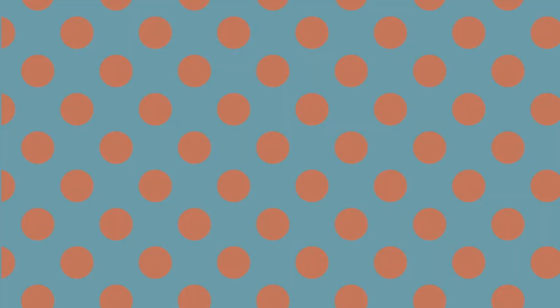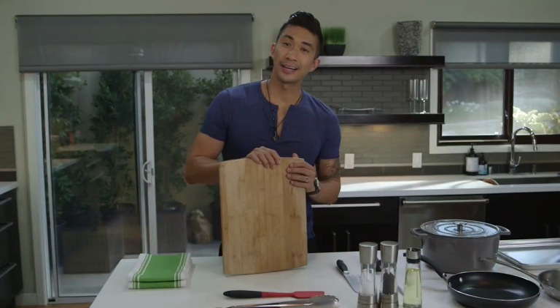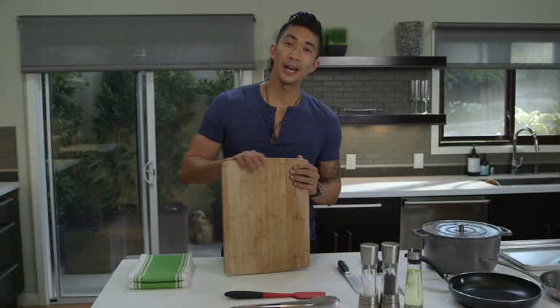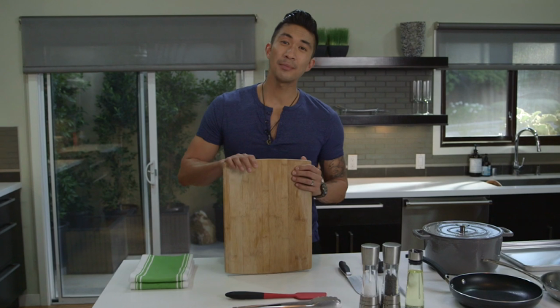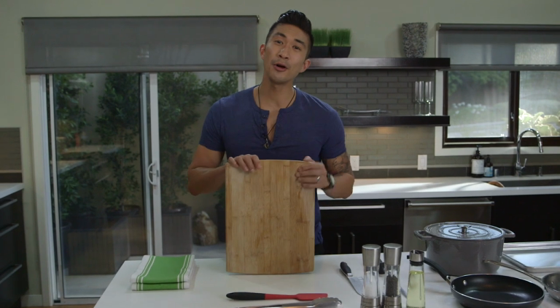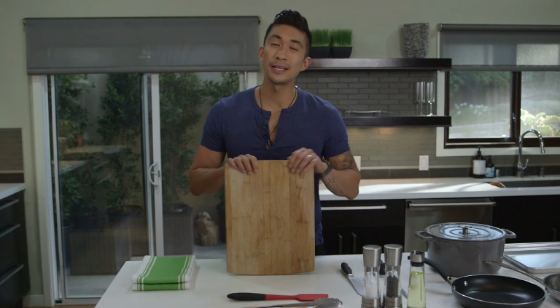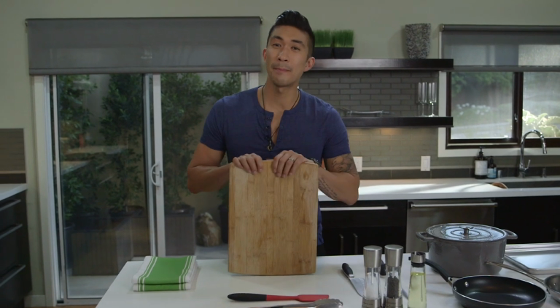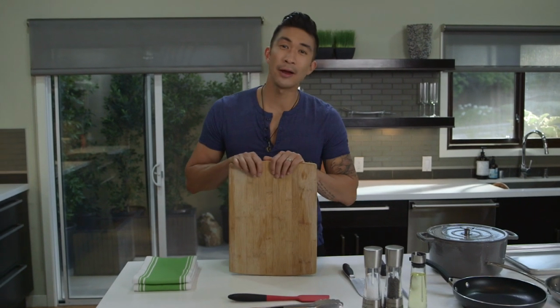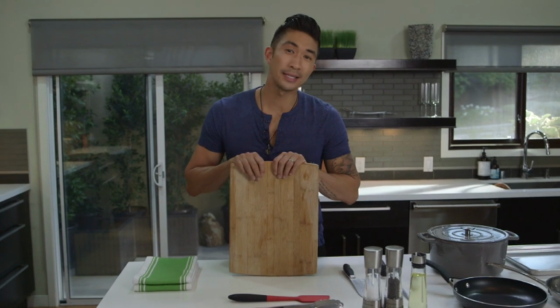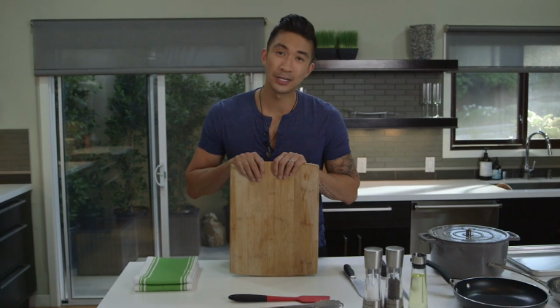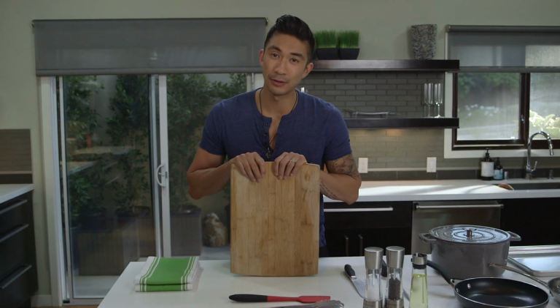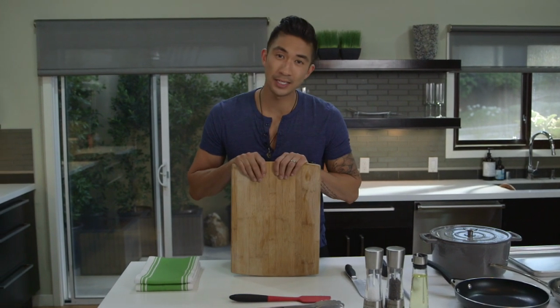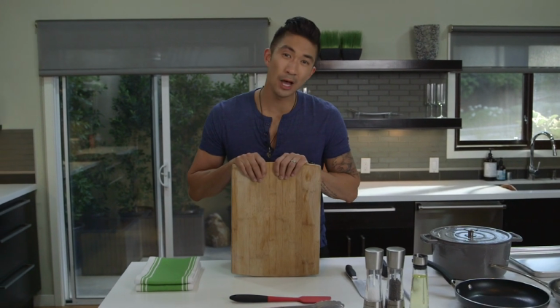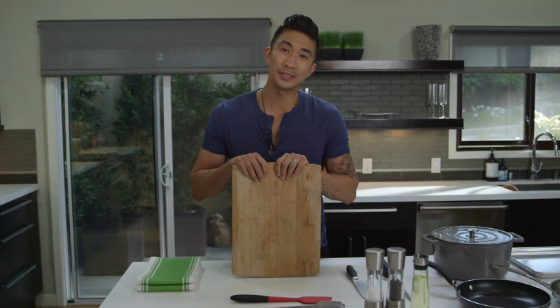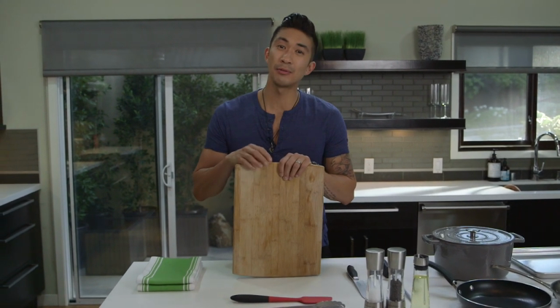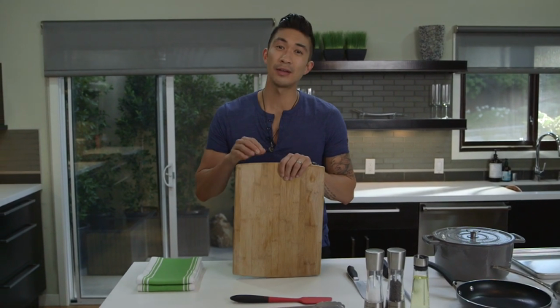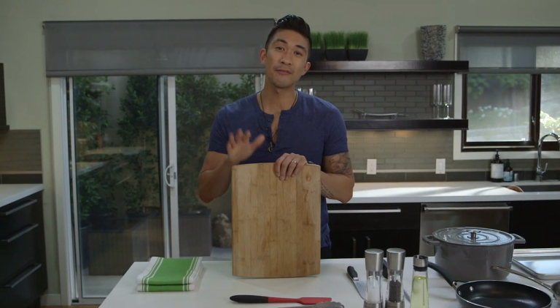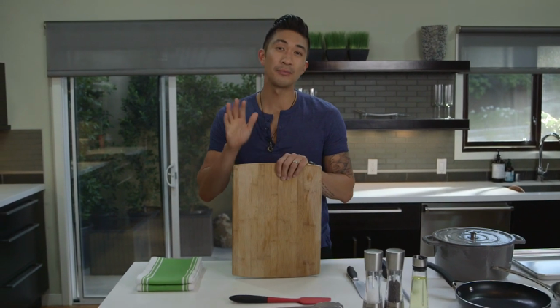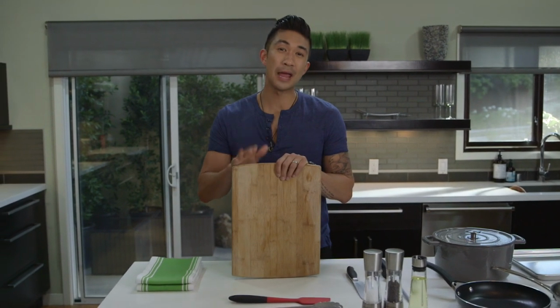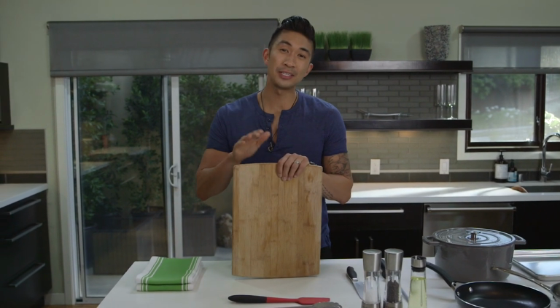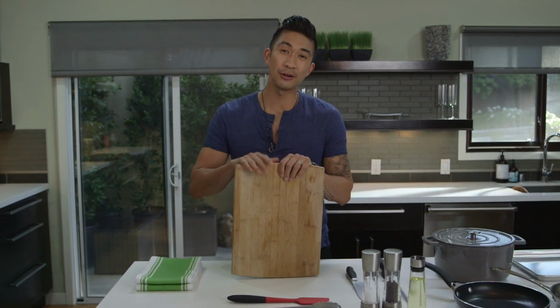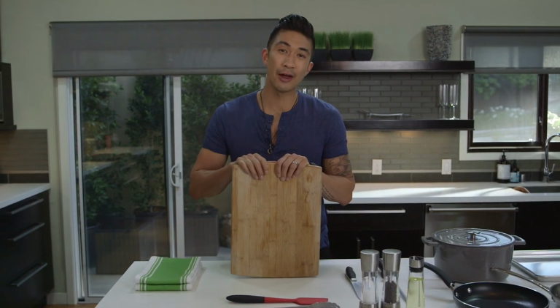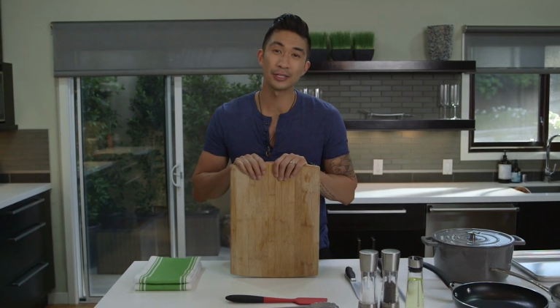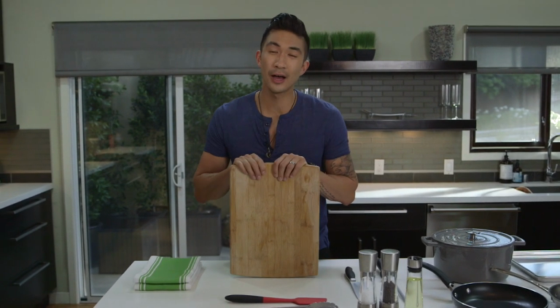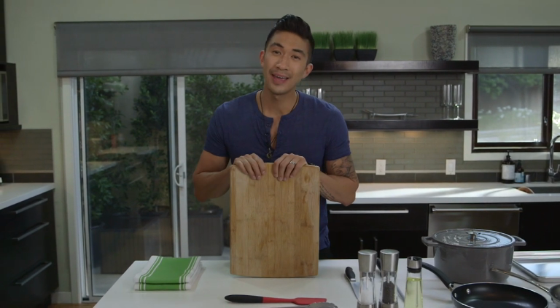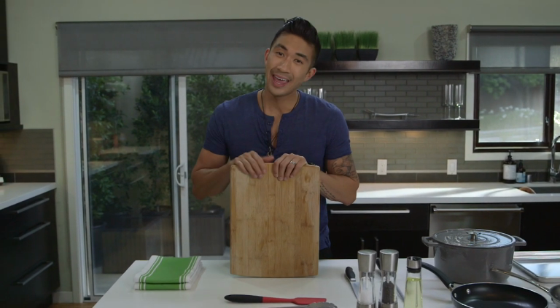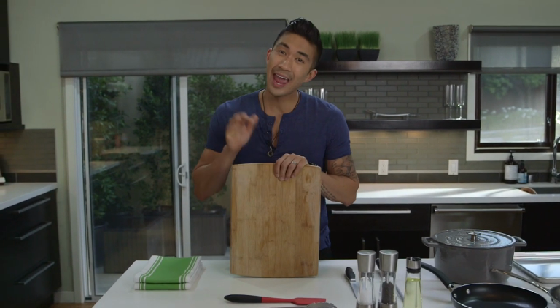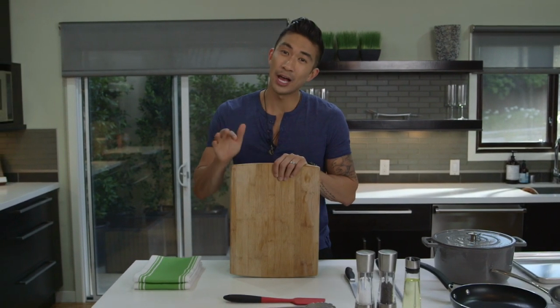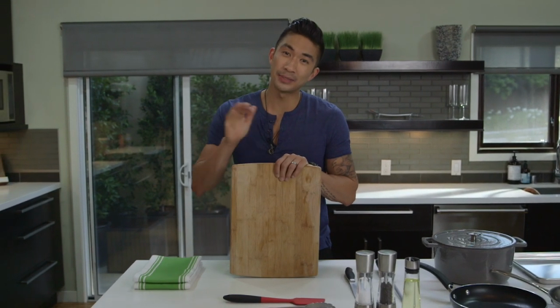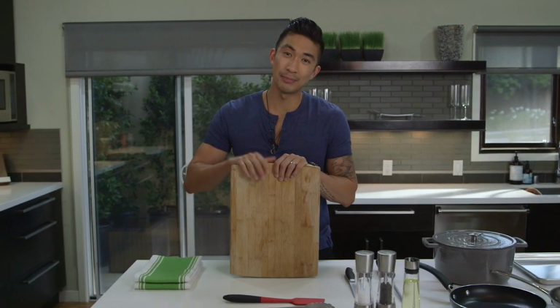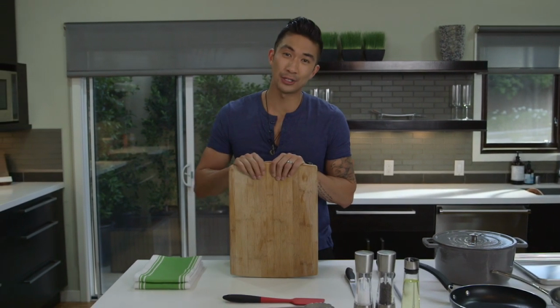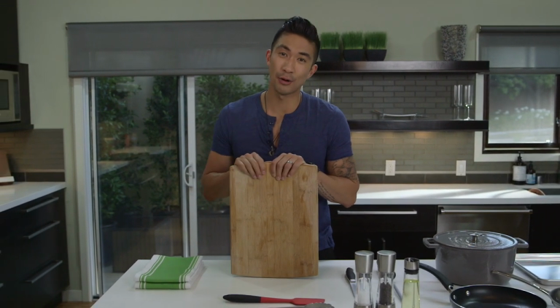A cutting board is a bare essential. This helps keep your knife from damaging your countertop and it helps keep it sharp.